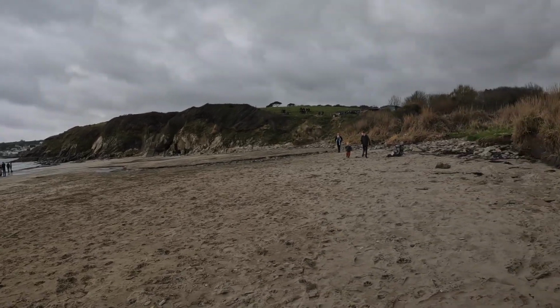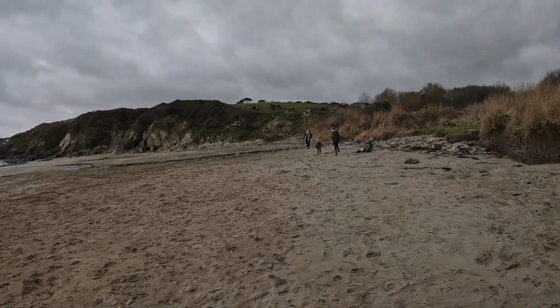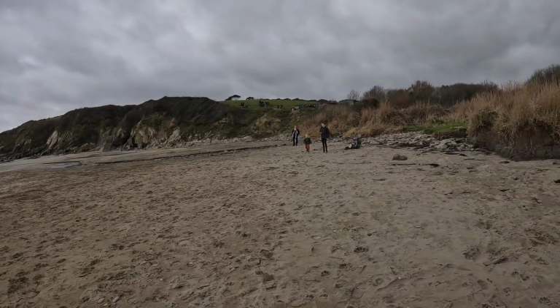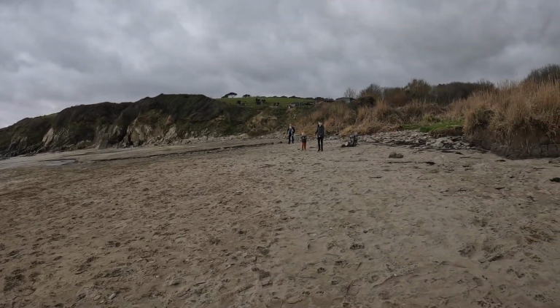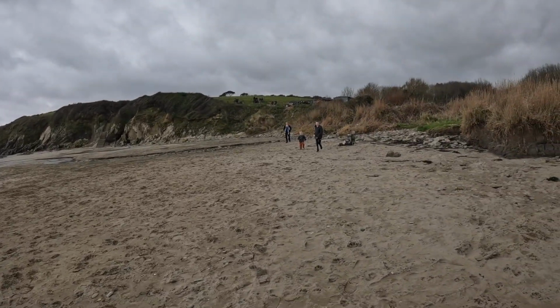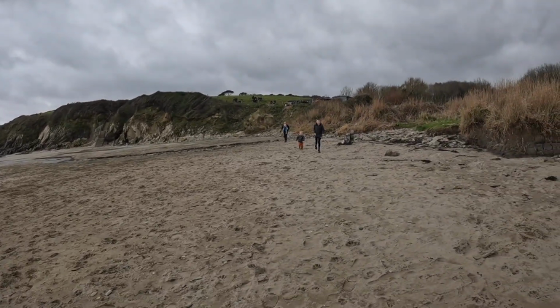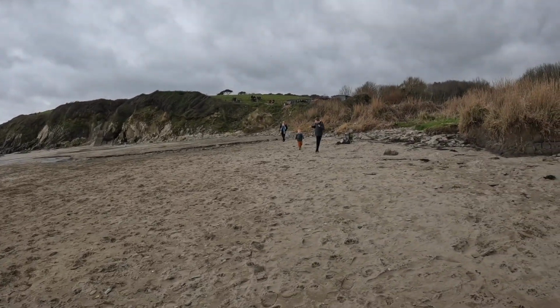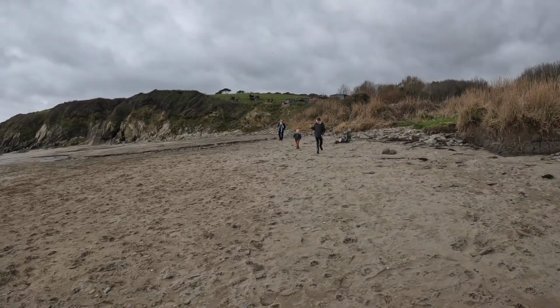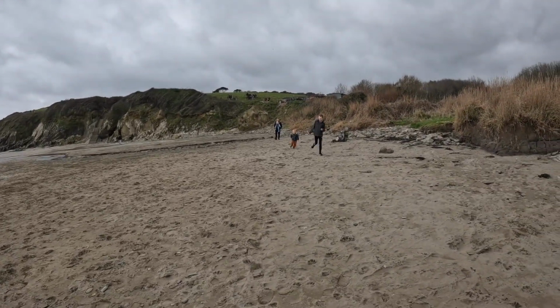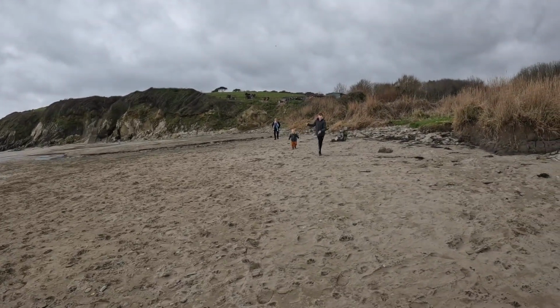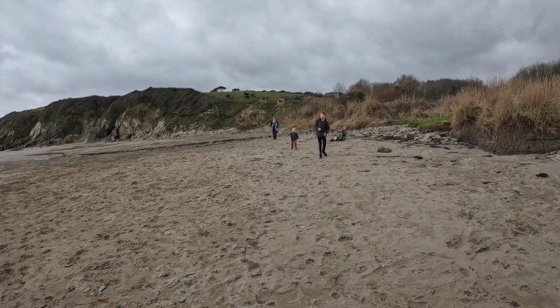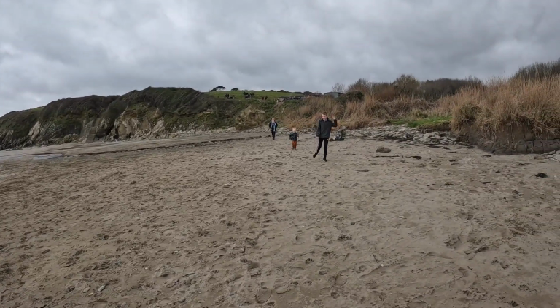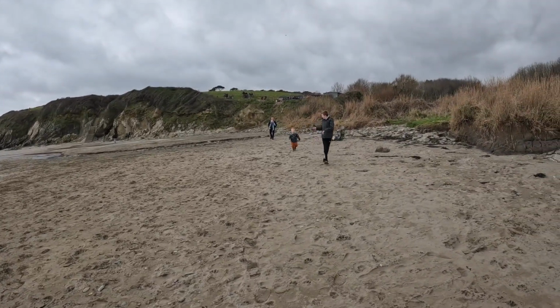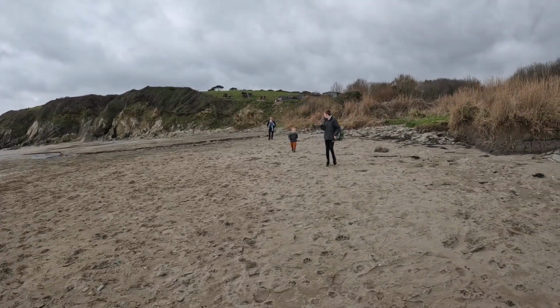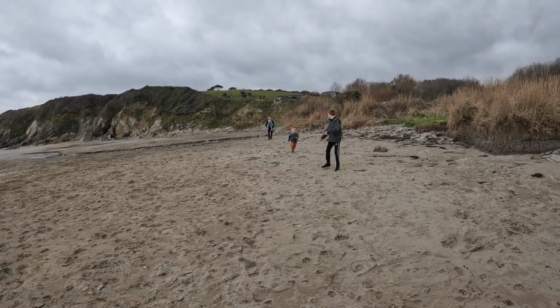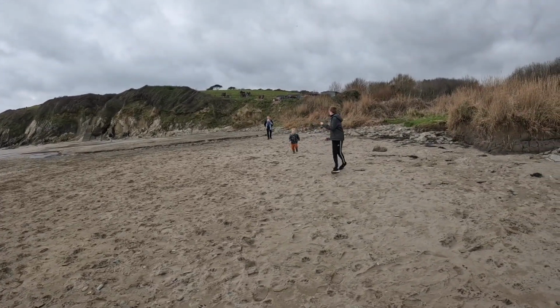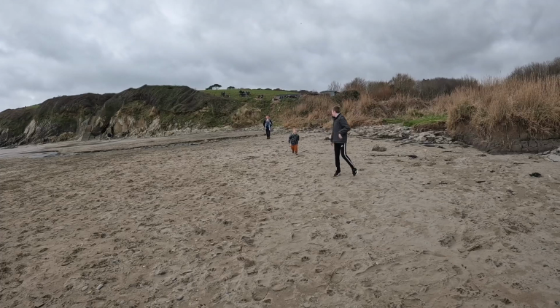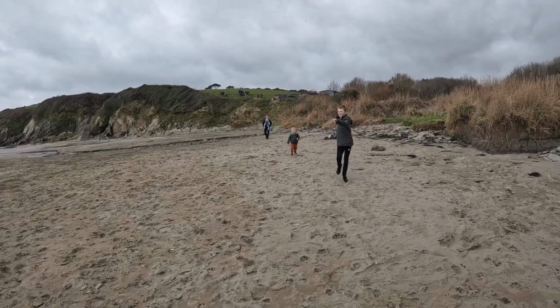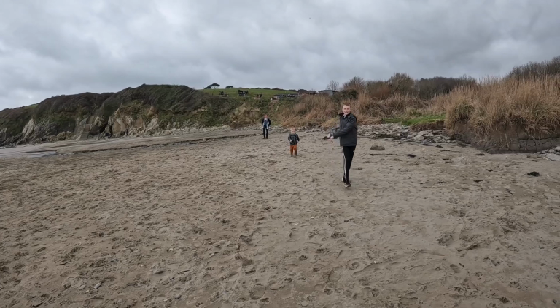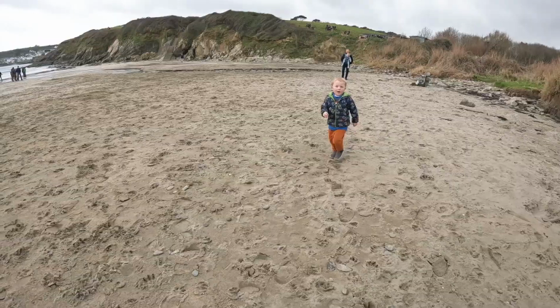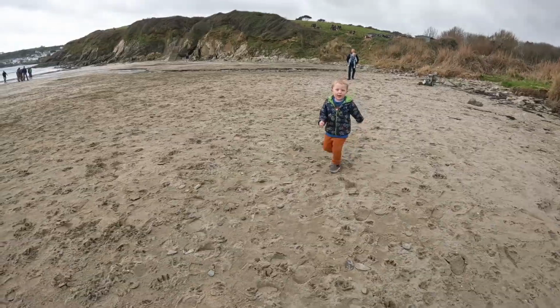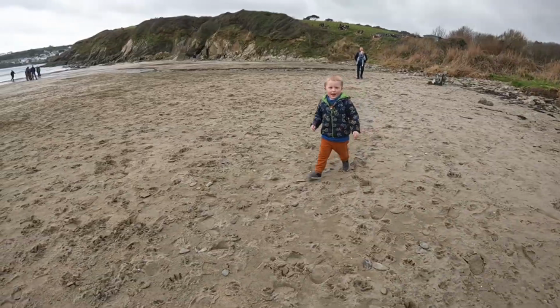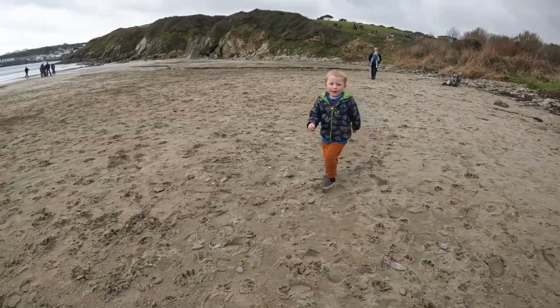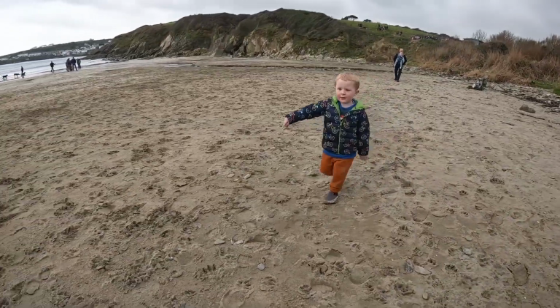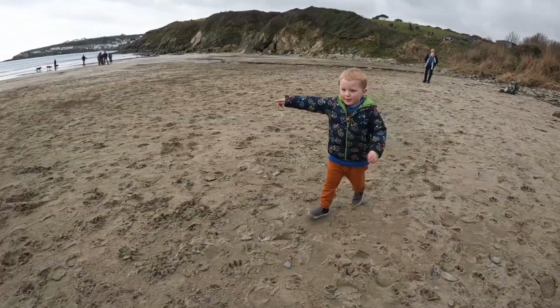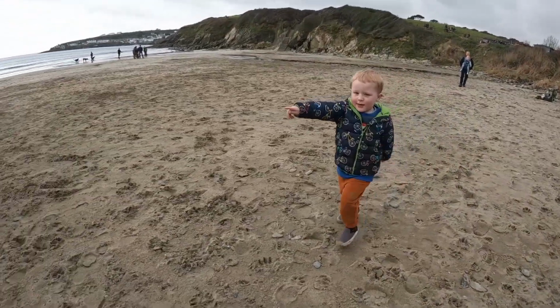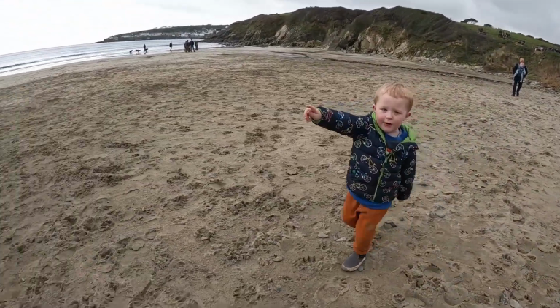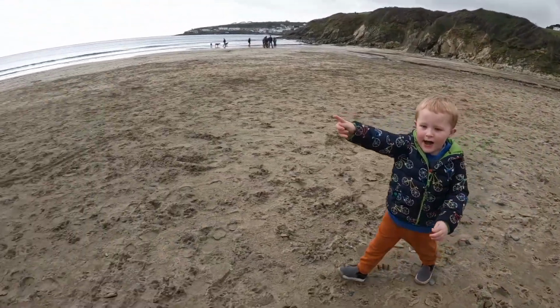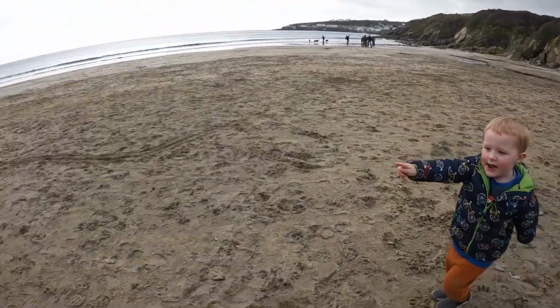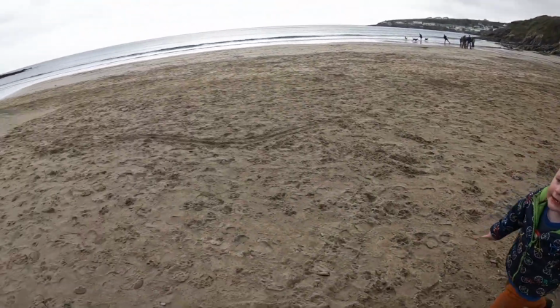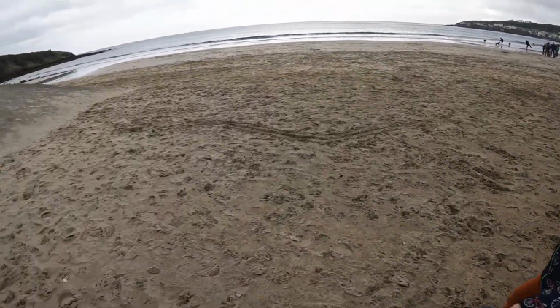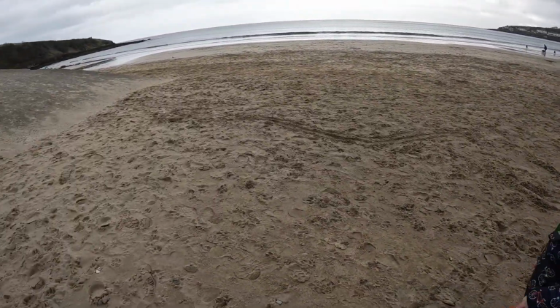Oh no, here it comes — it's raining! Let's head this way.